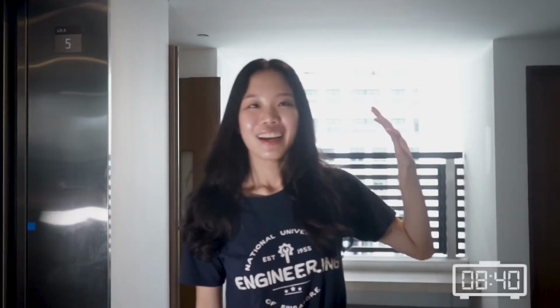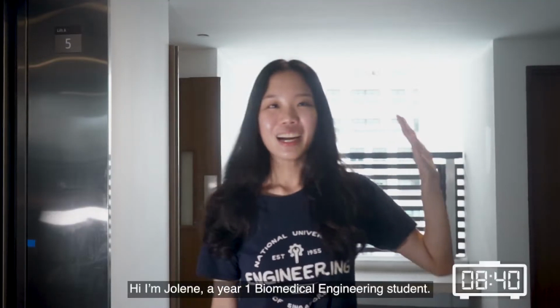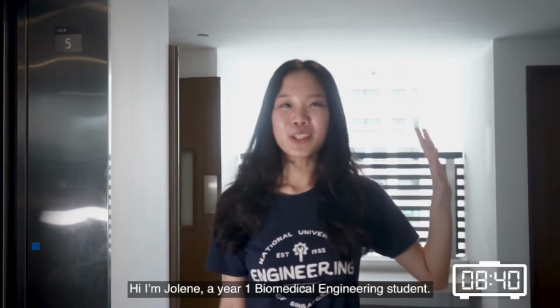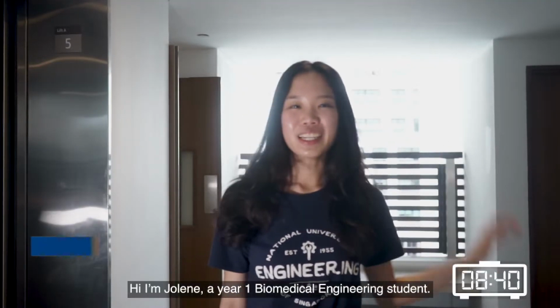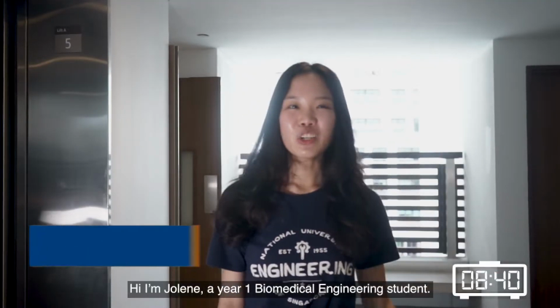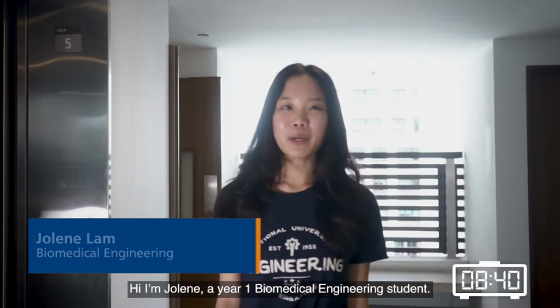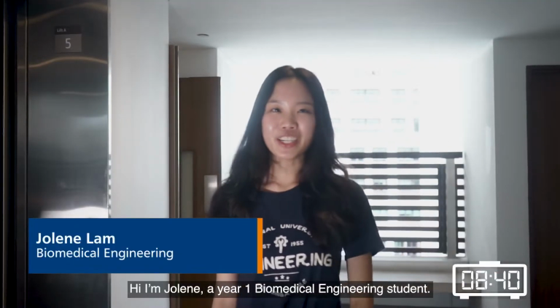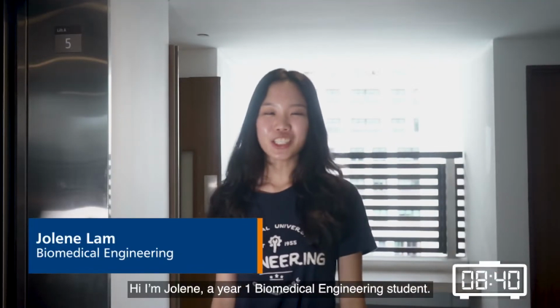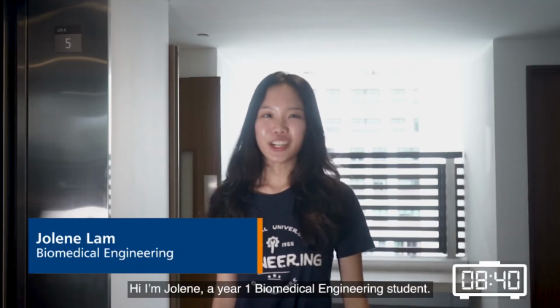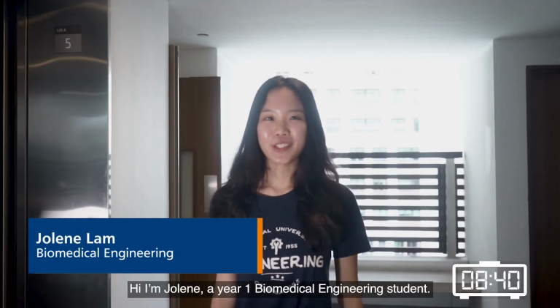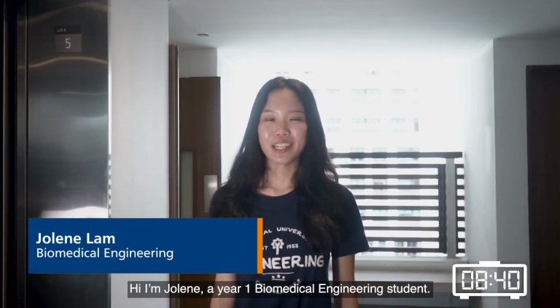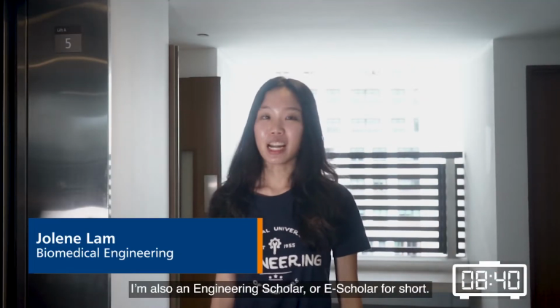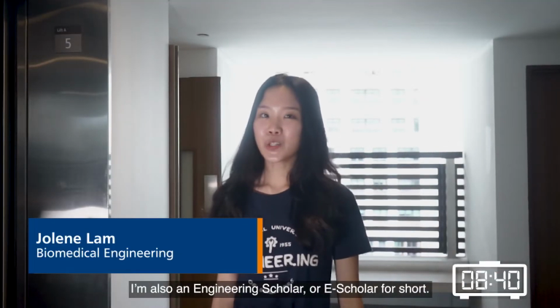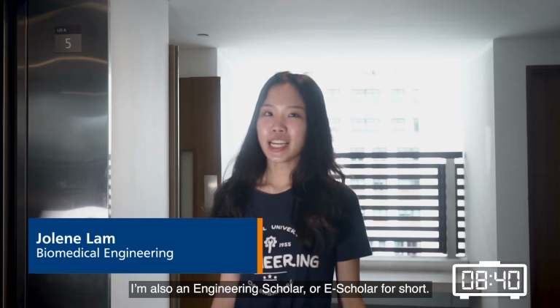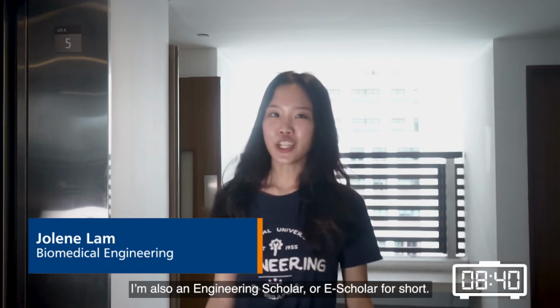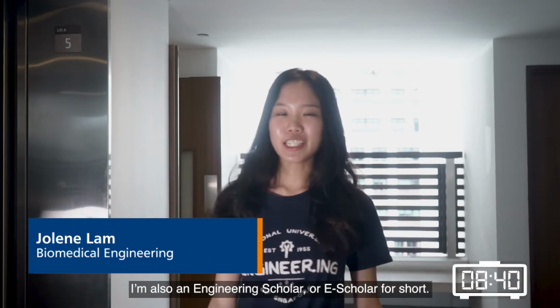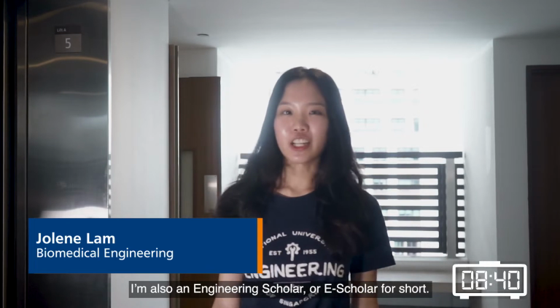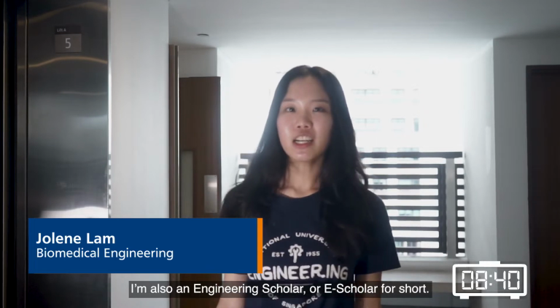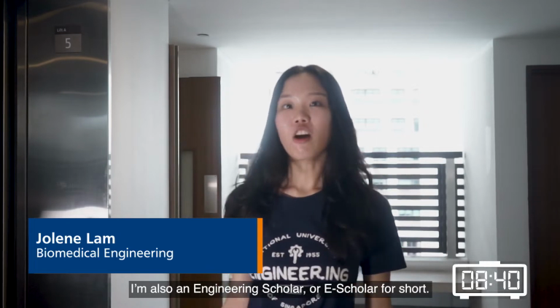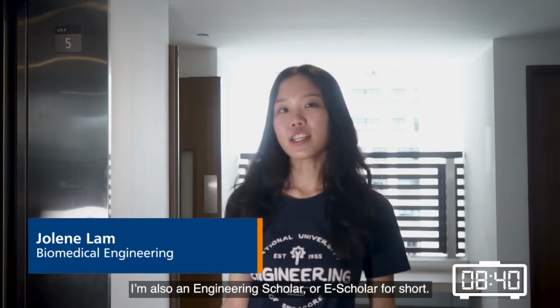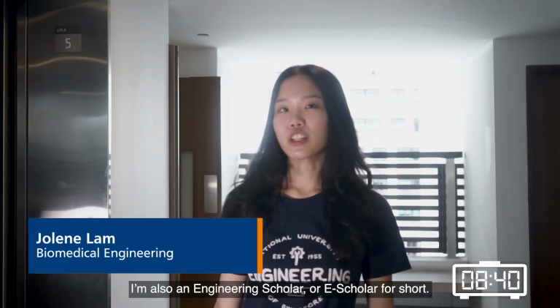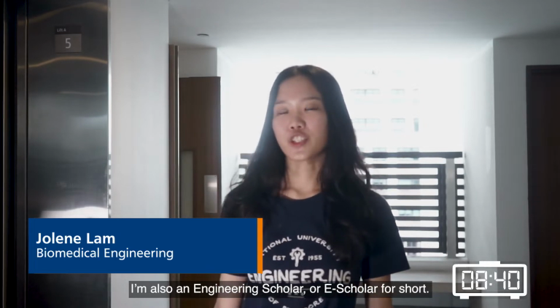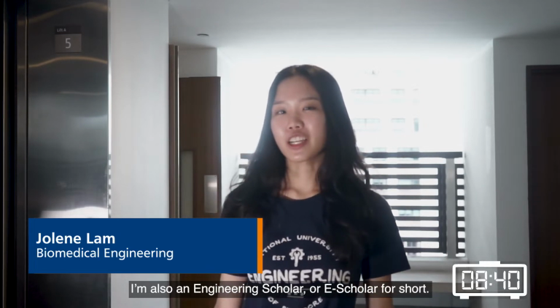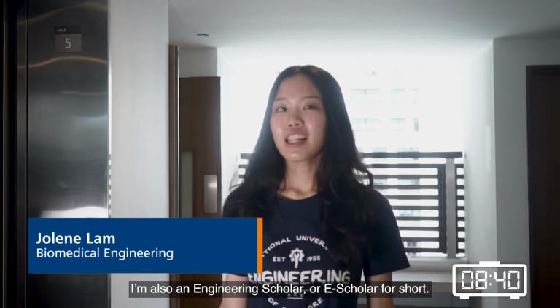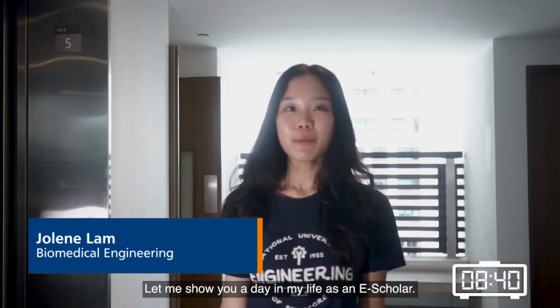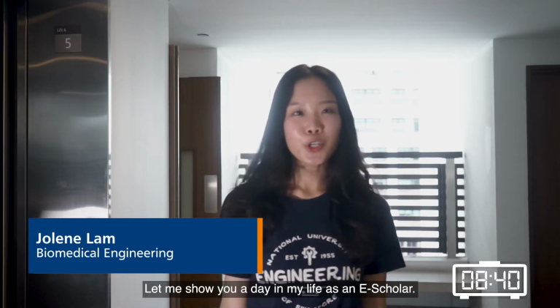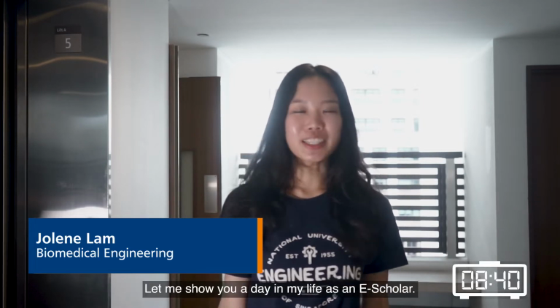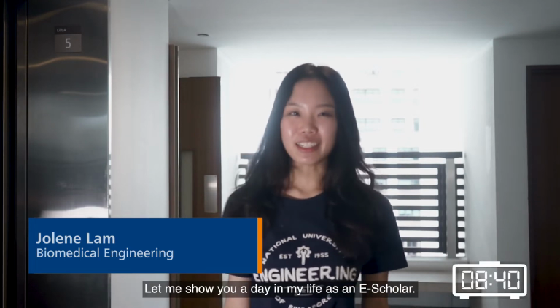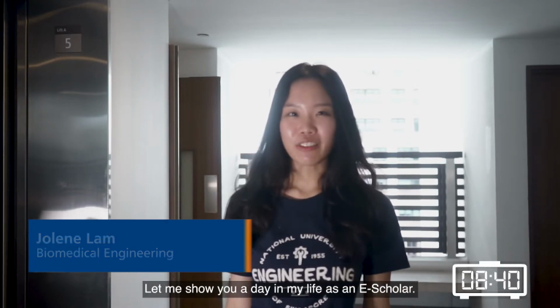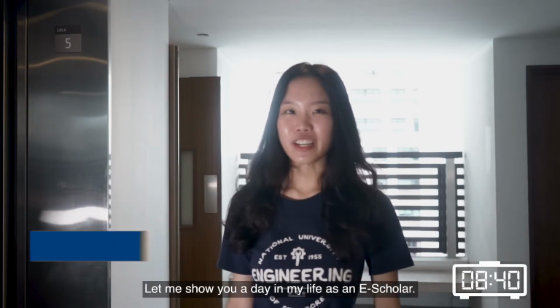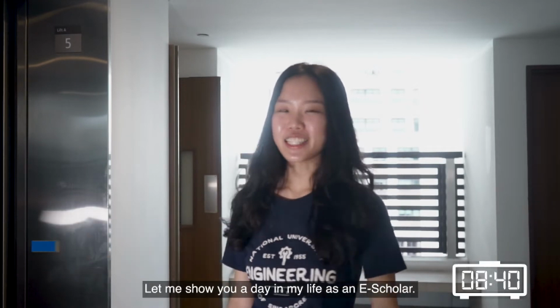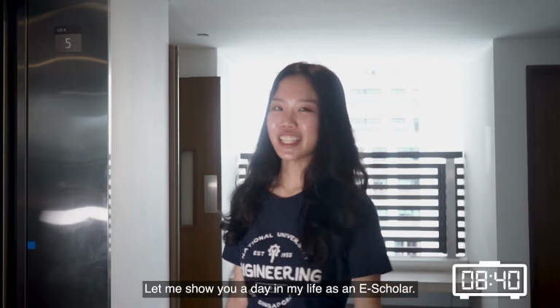Hi, I'm Jolene, a Yohan Biomedical Engineering student. I'm also an Engineering Scholar, or E-Scholar for short. Let me show you a day in the life of an E-Scholar.